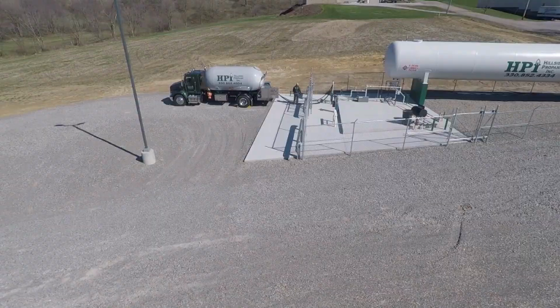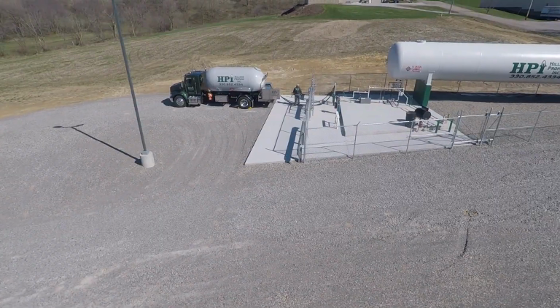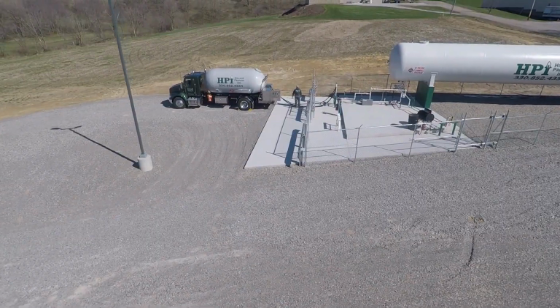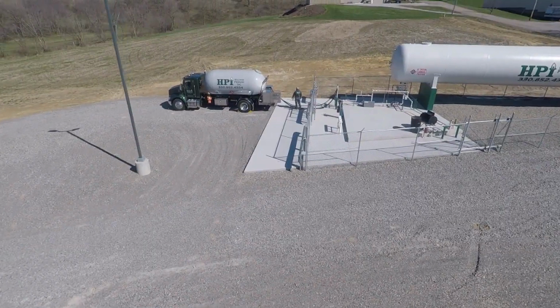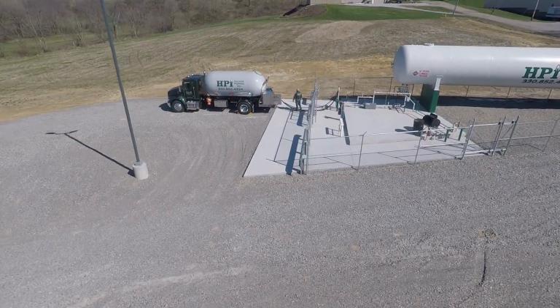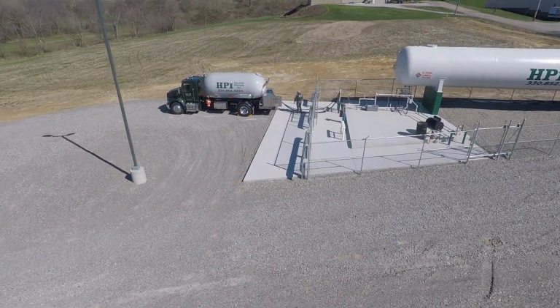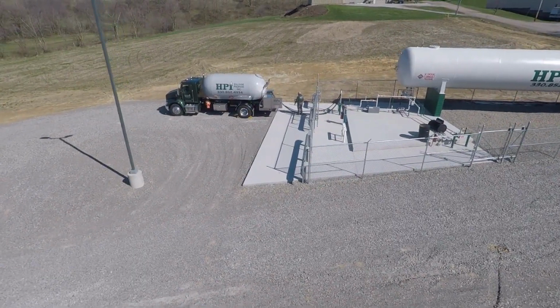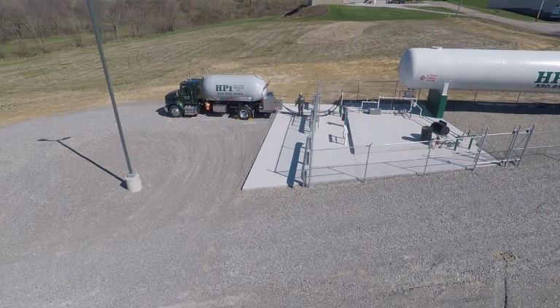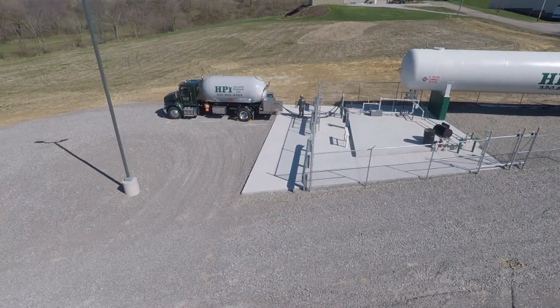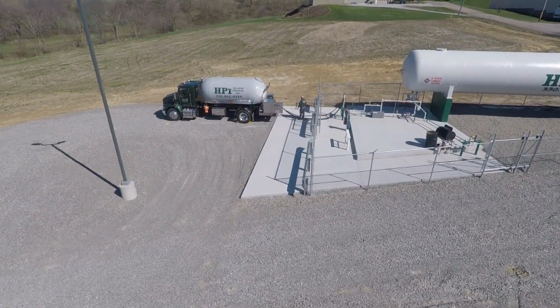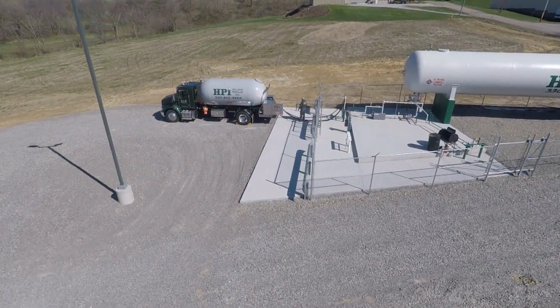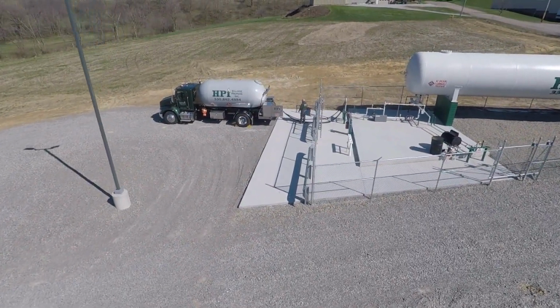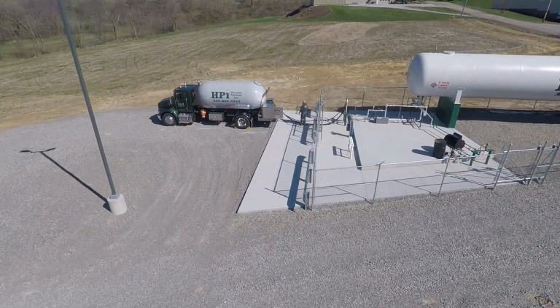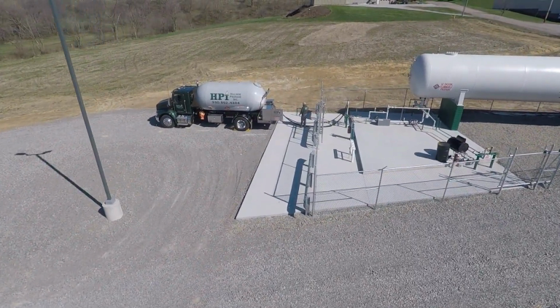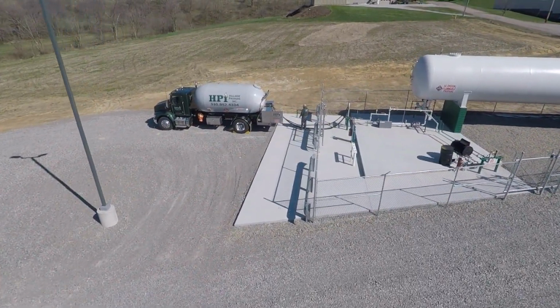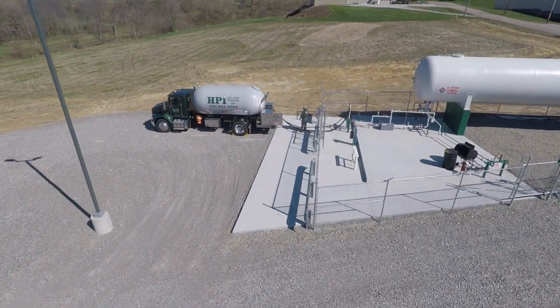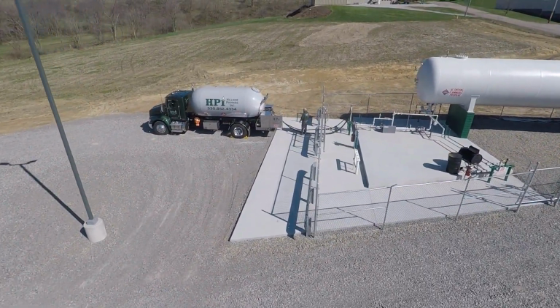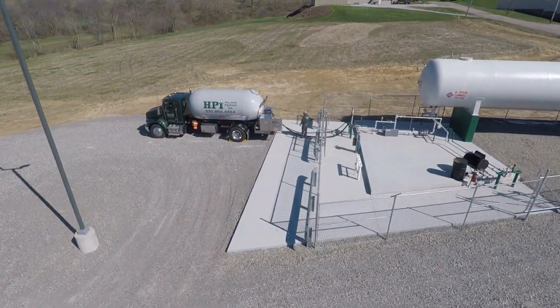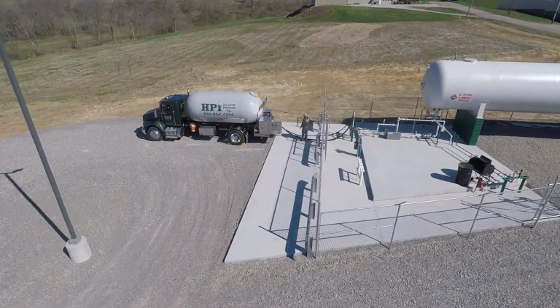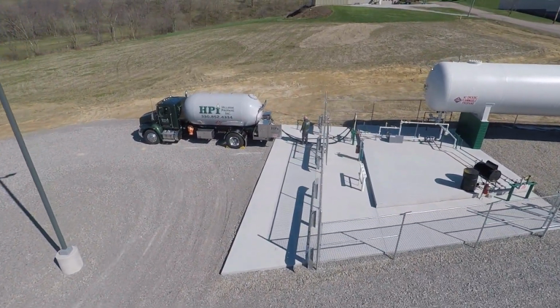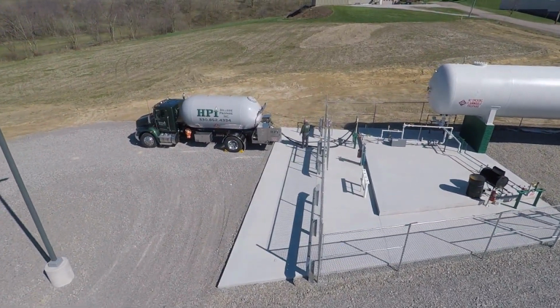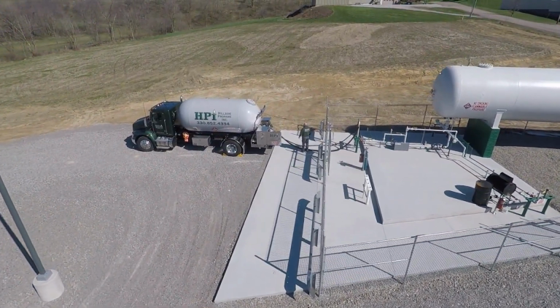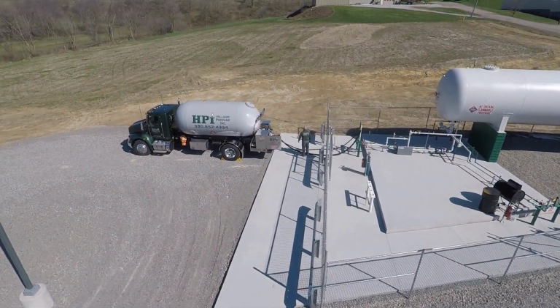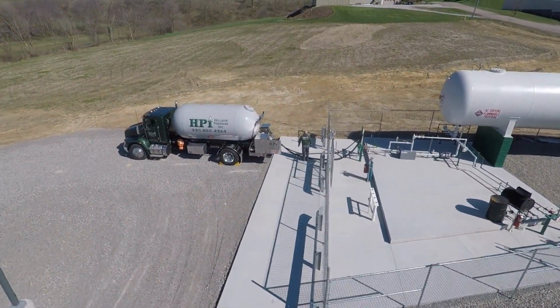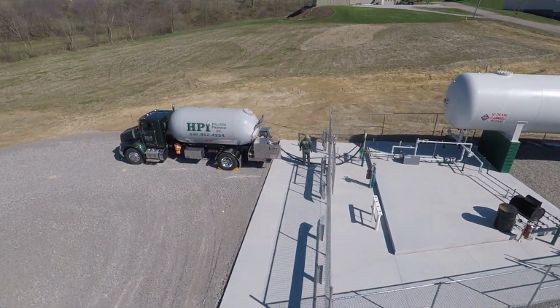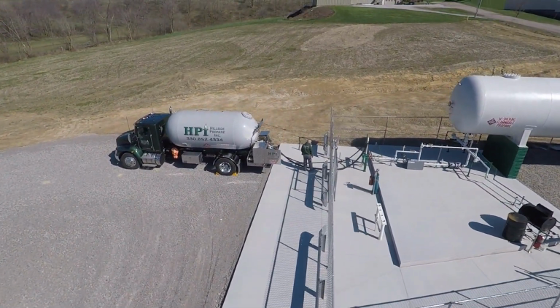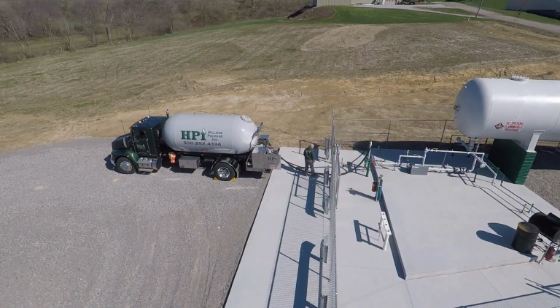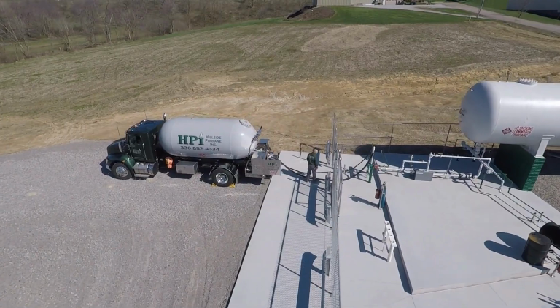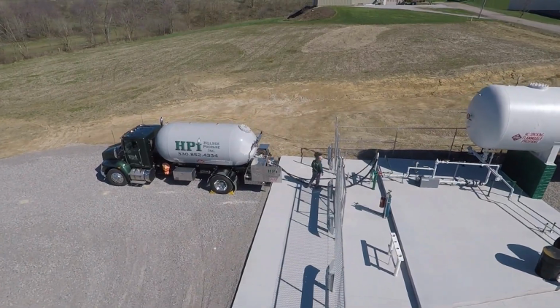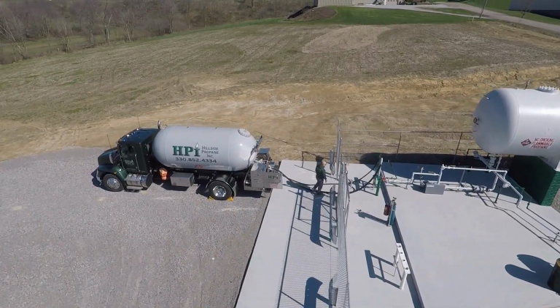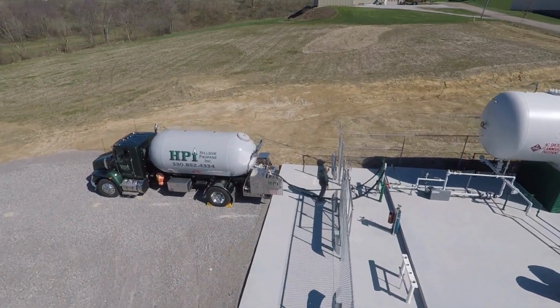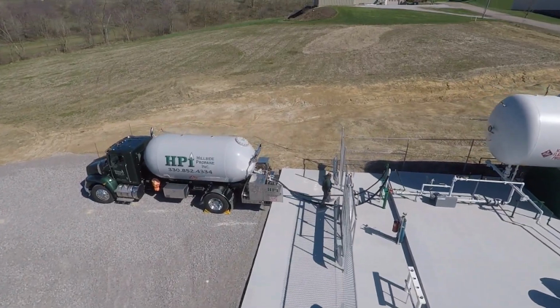Bulk plants are ideal for unloading railcars, fueling your bobtails, and filling thousands of cylinders a day.